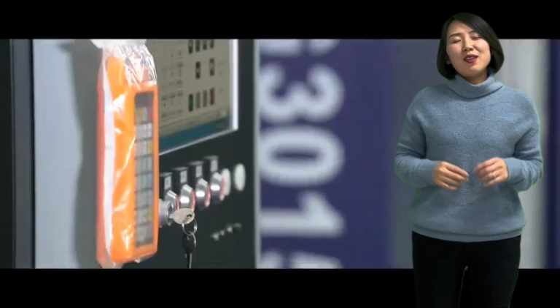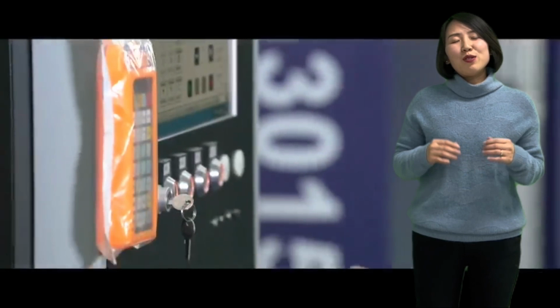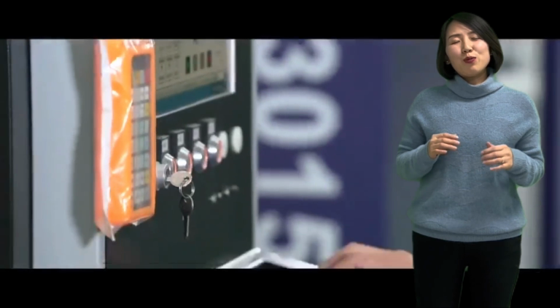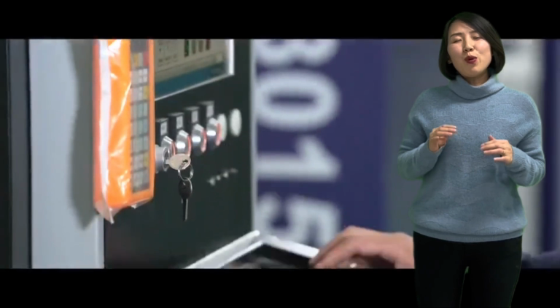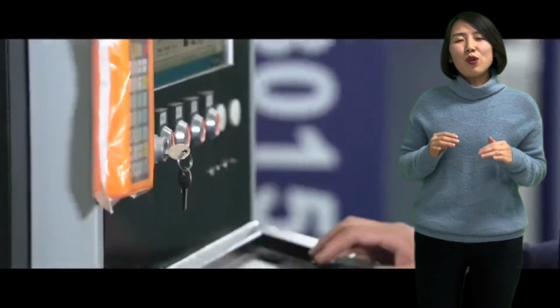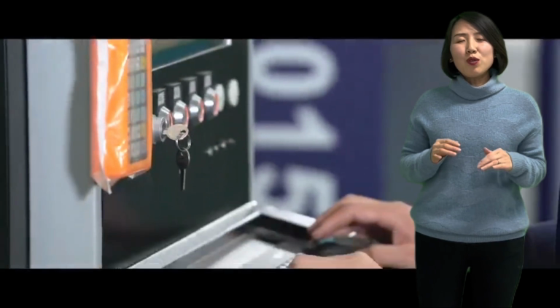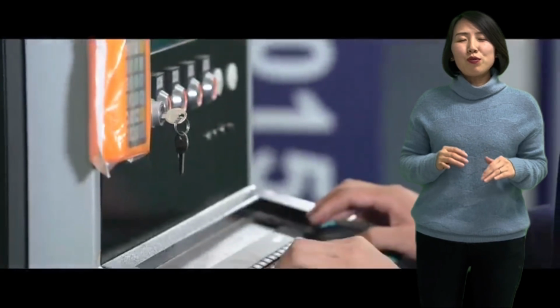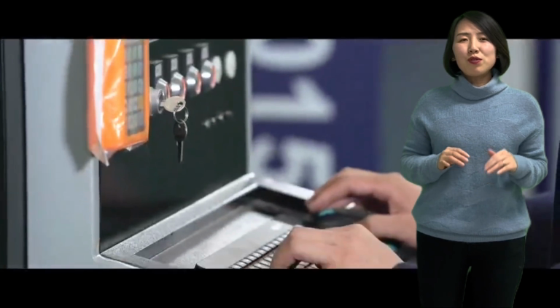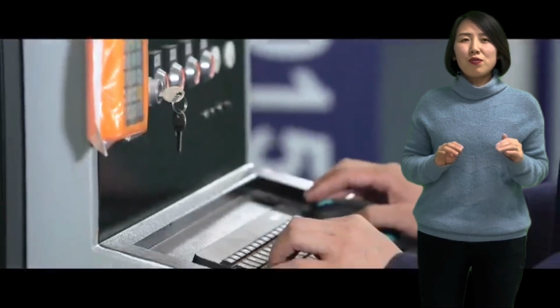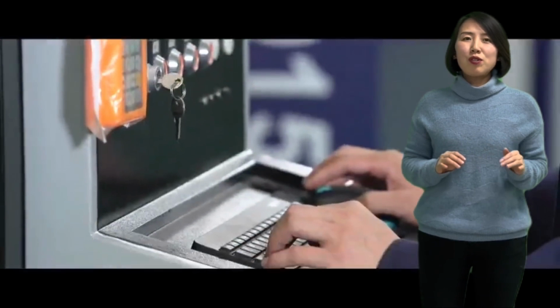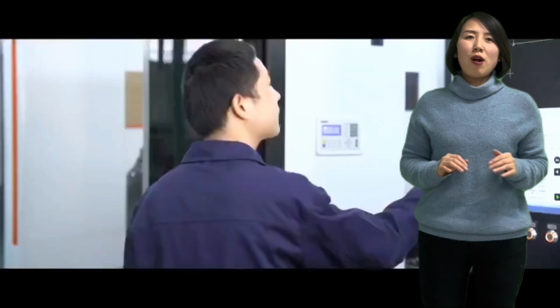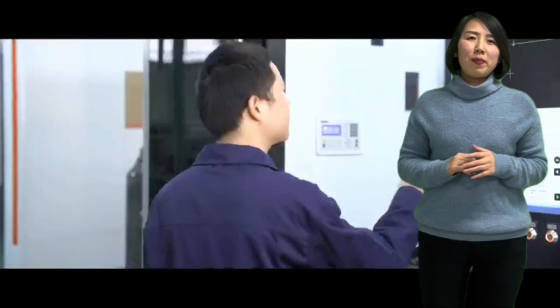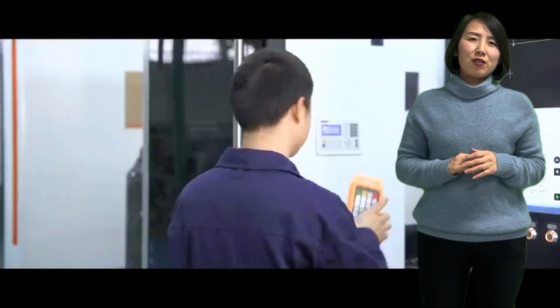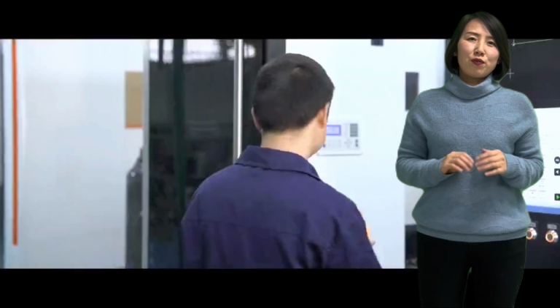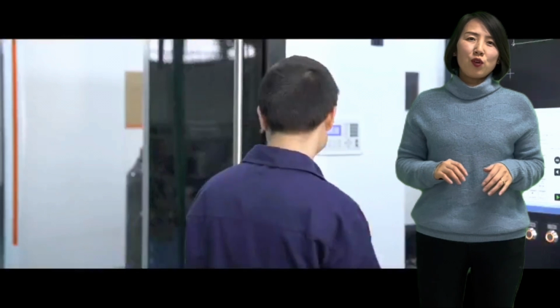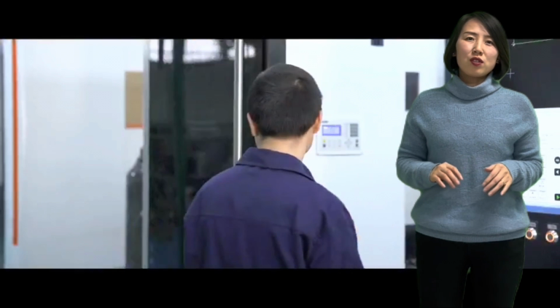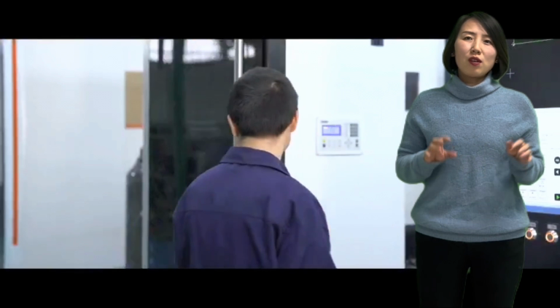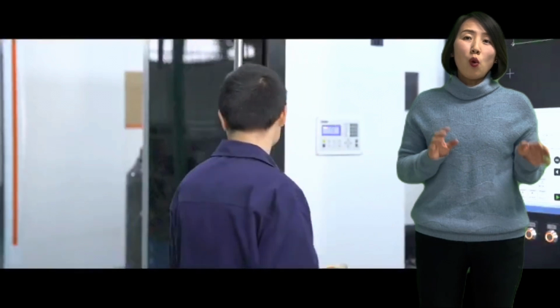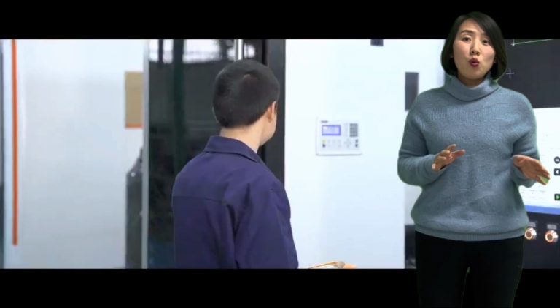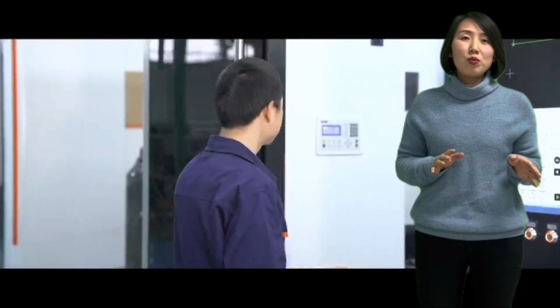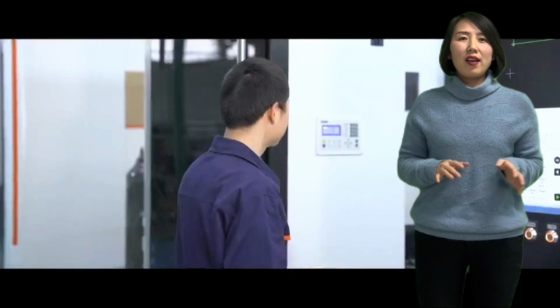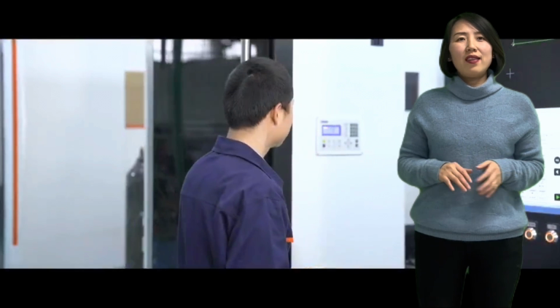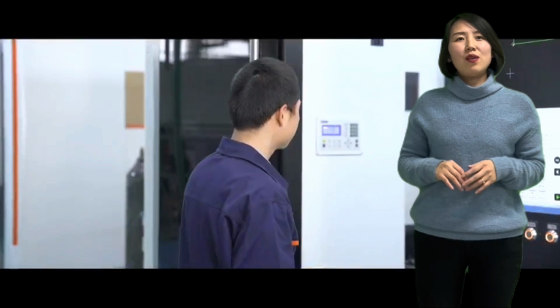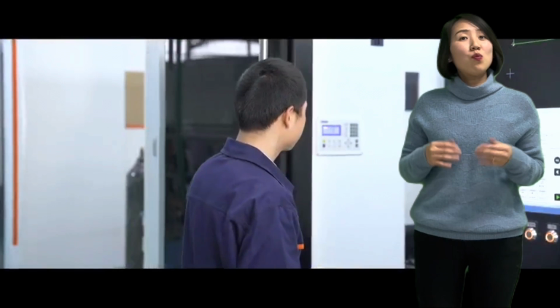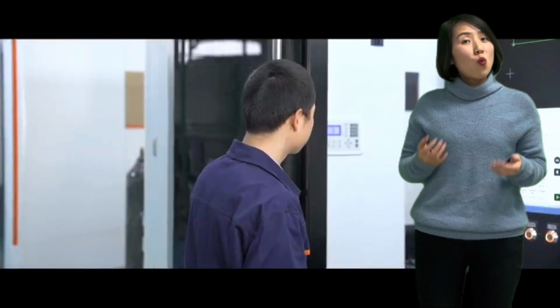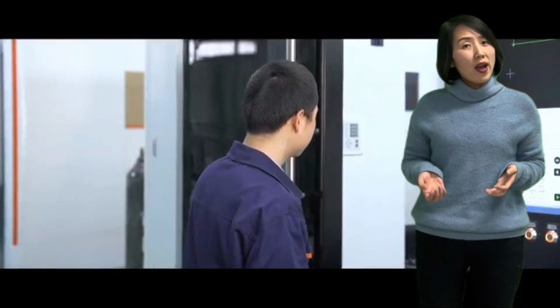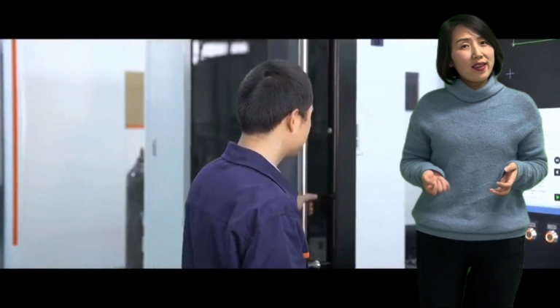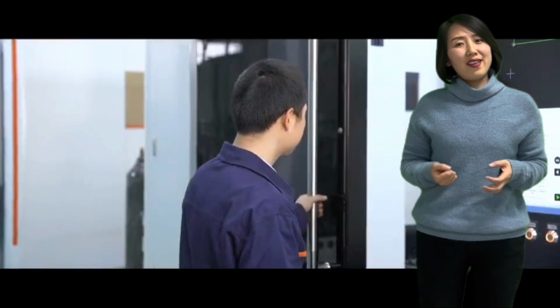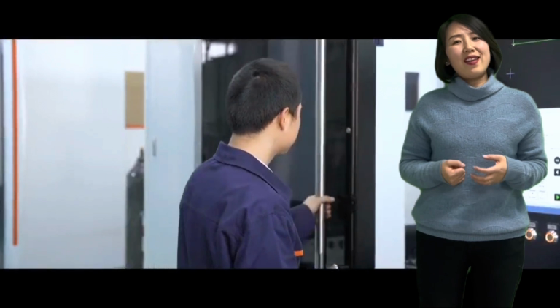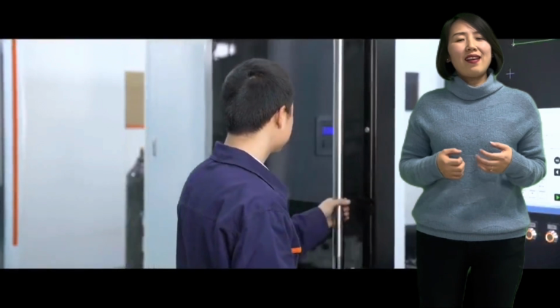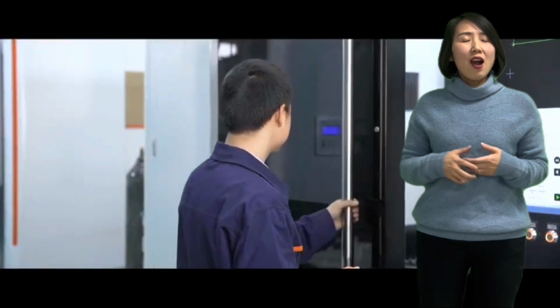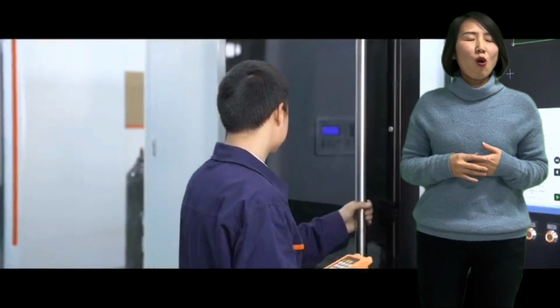We will go through three topics: first, who, and then why and how.